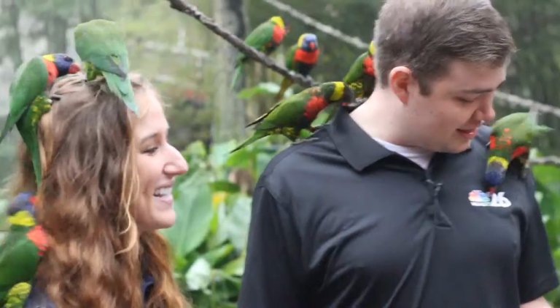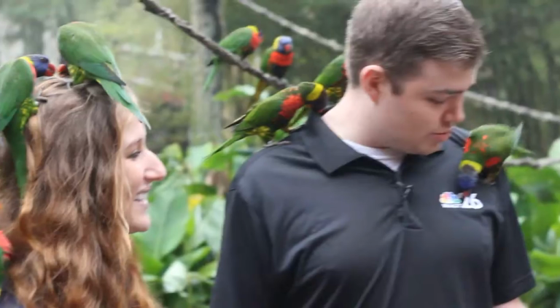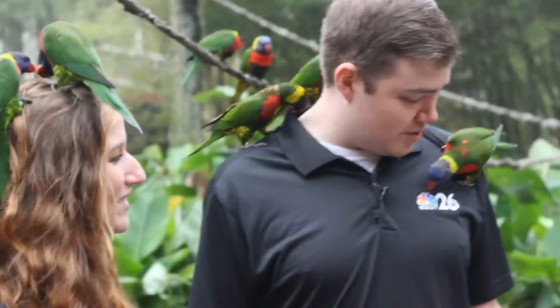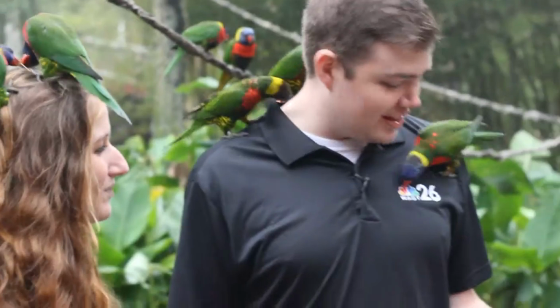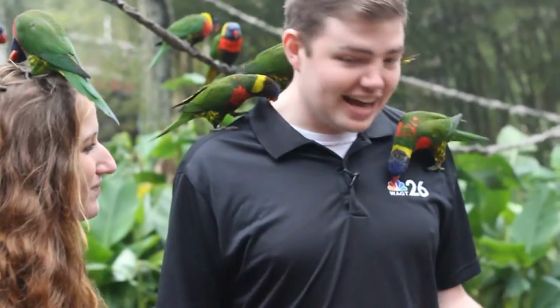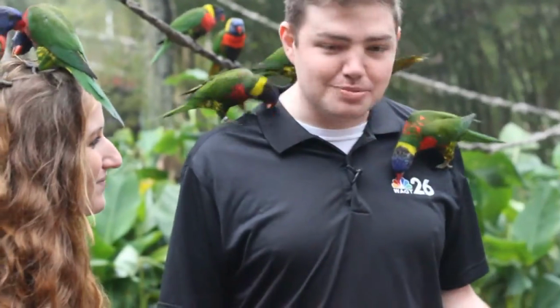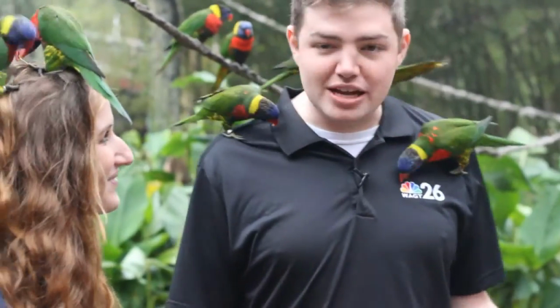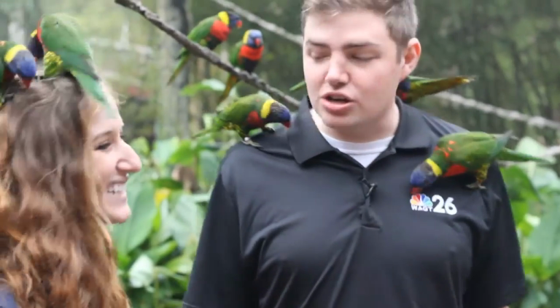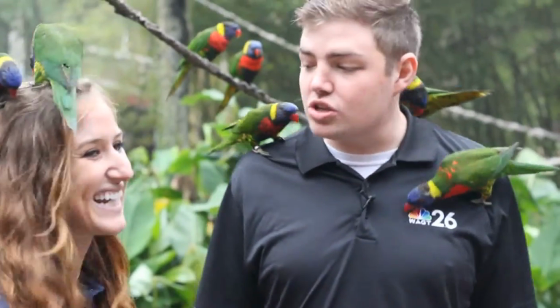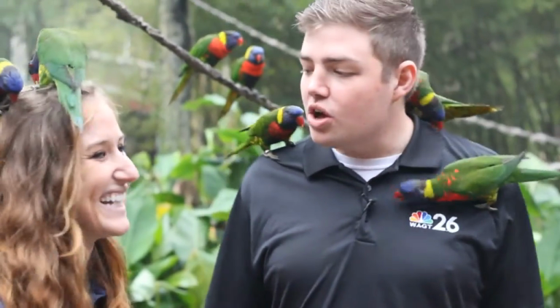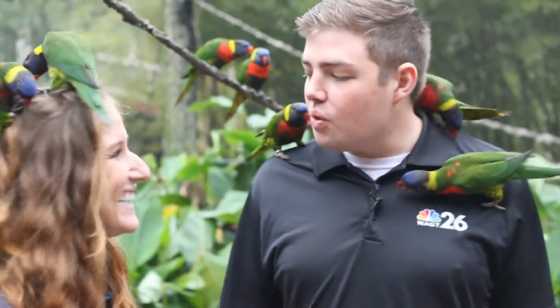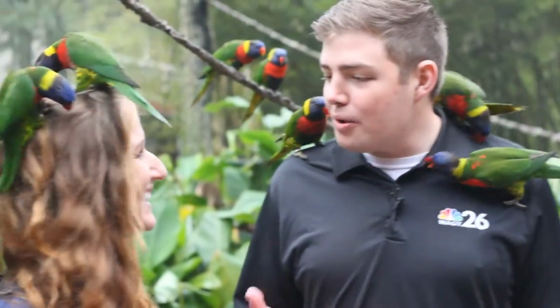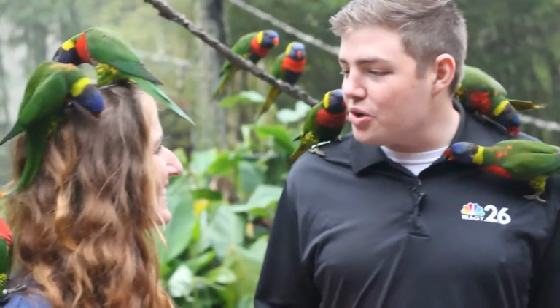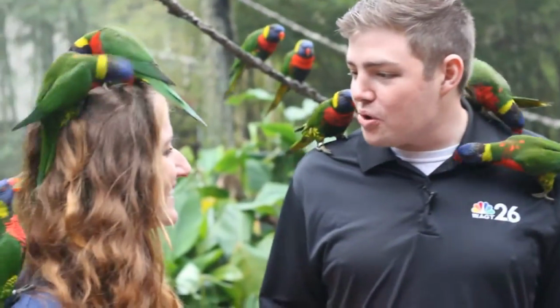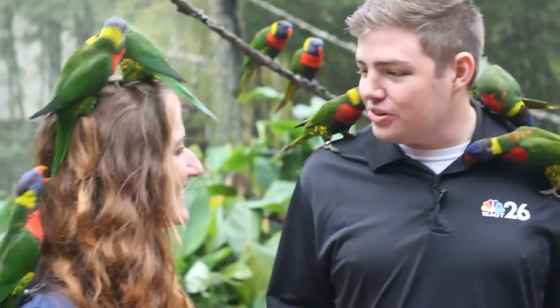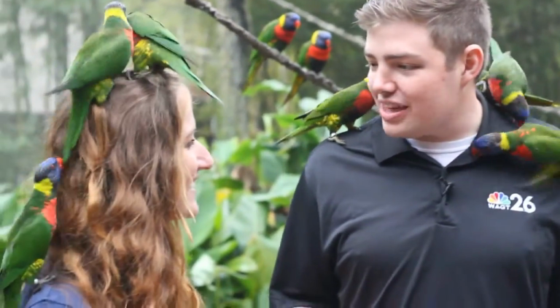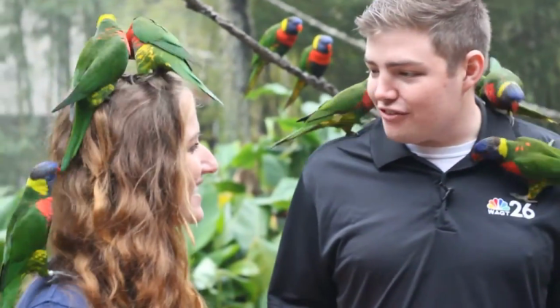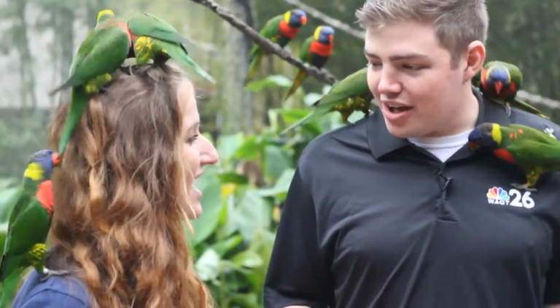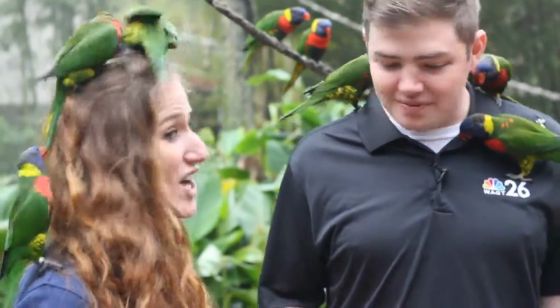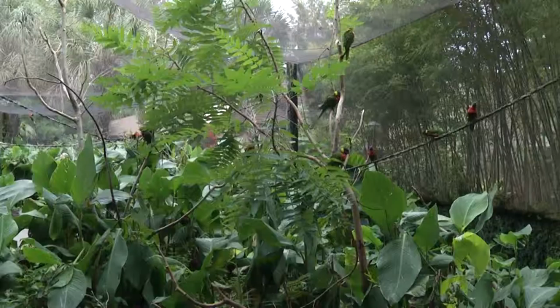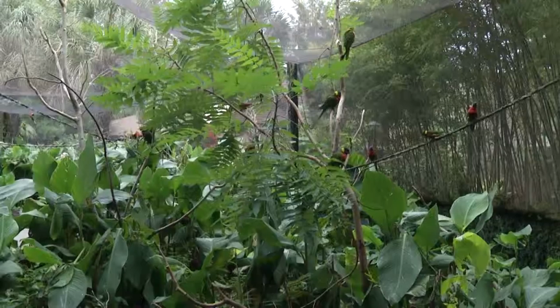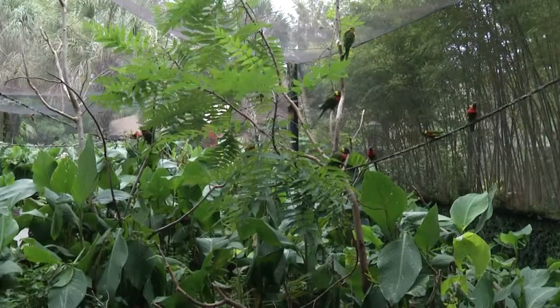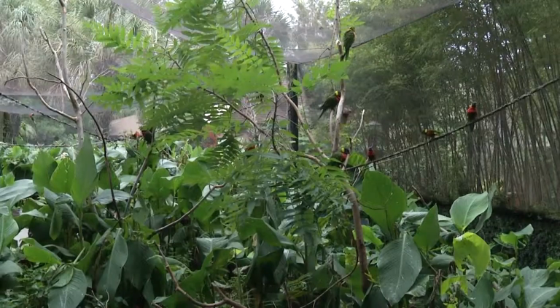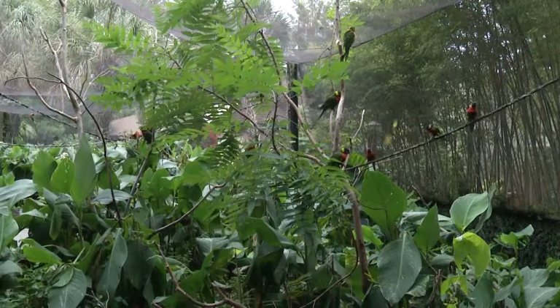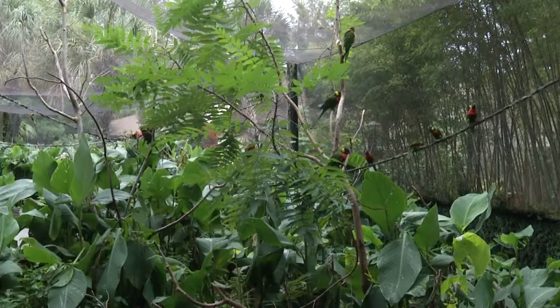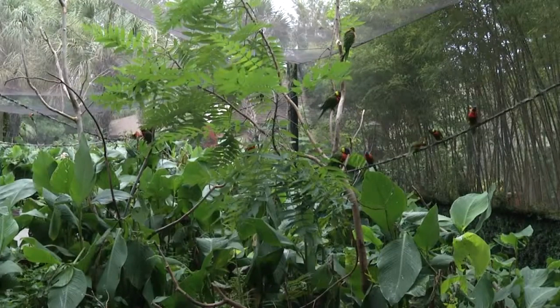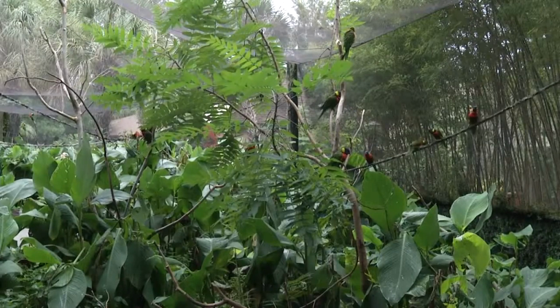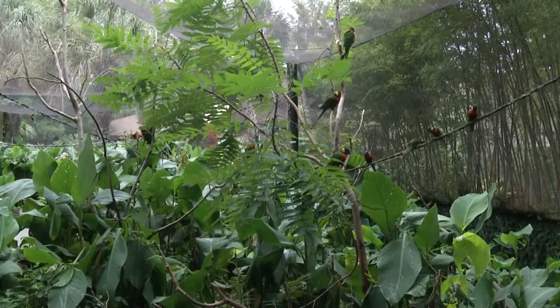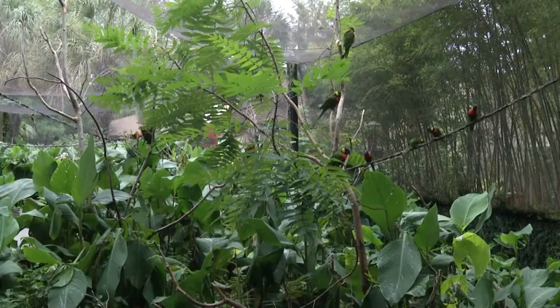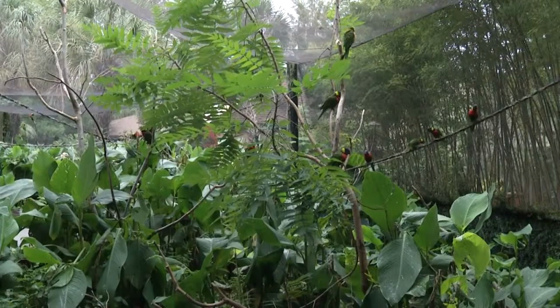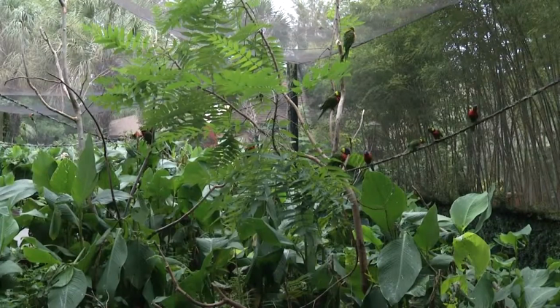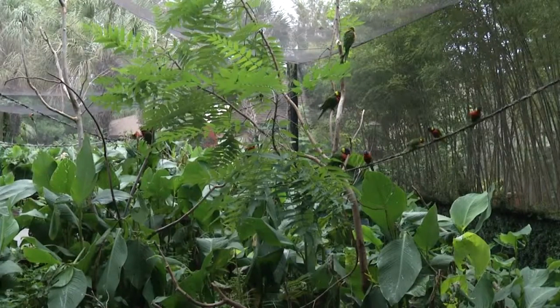I think this one really likes my shirt. So what part of the world are they from? Australia — they're native to most of the continent.